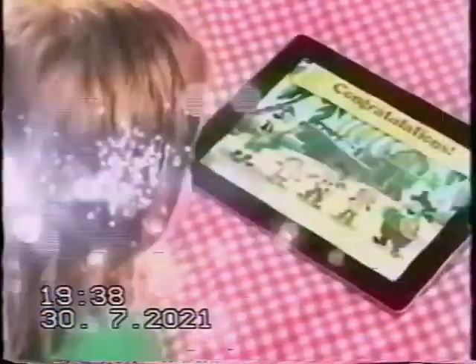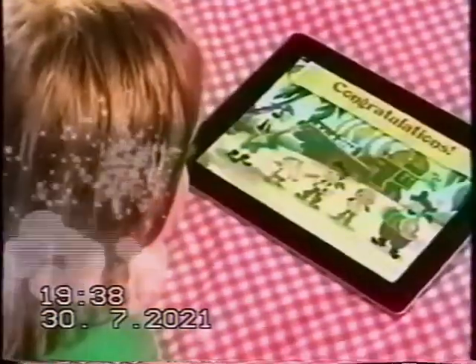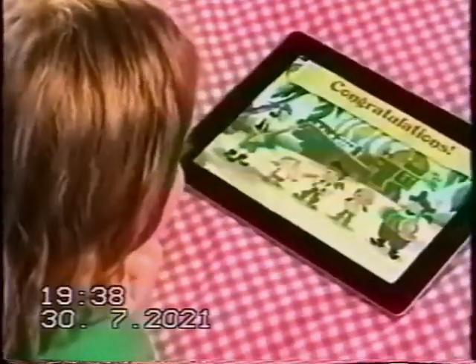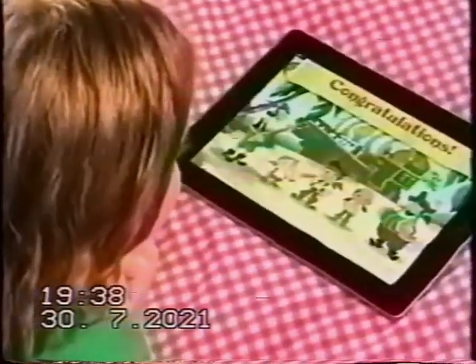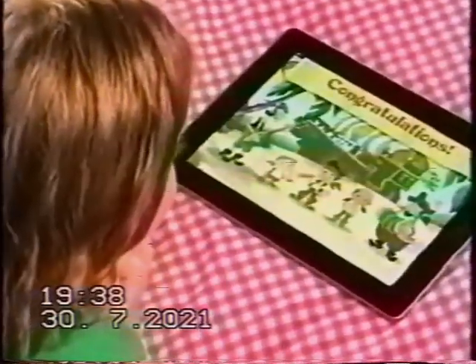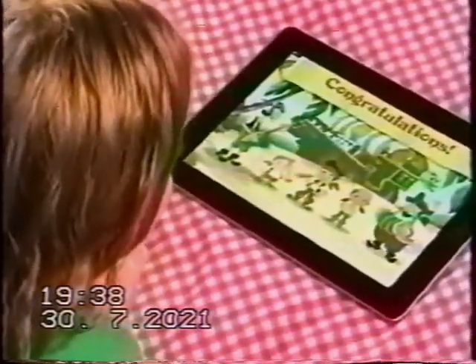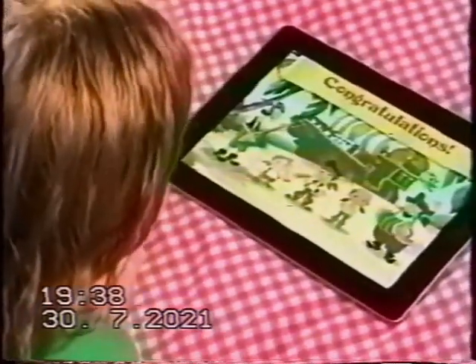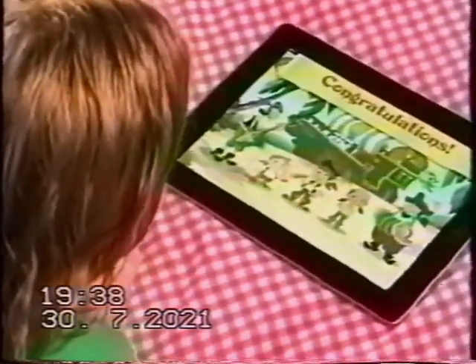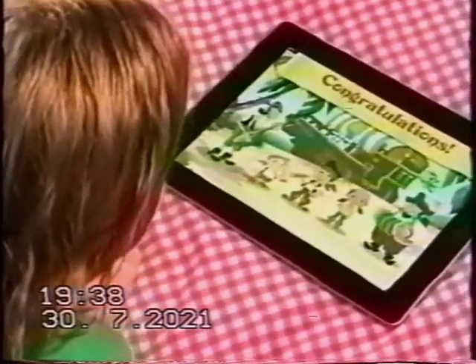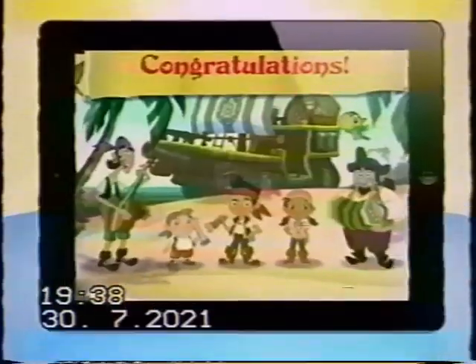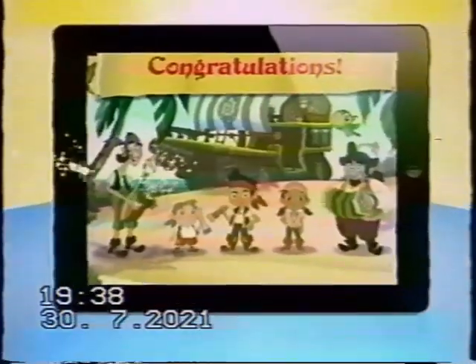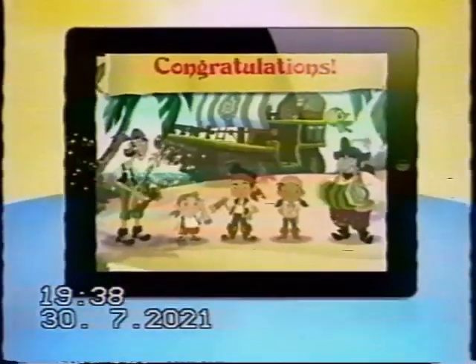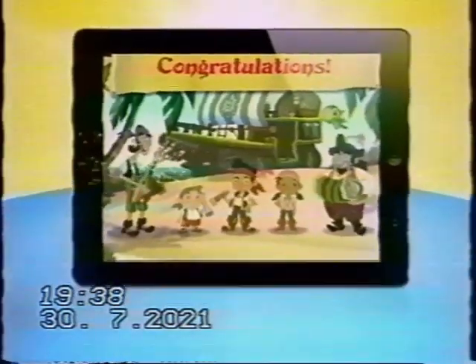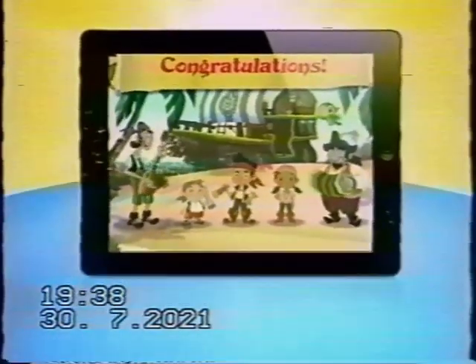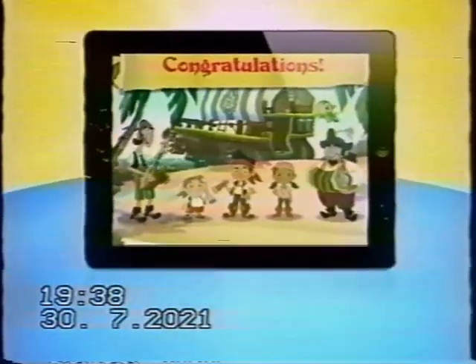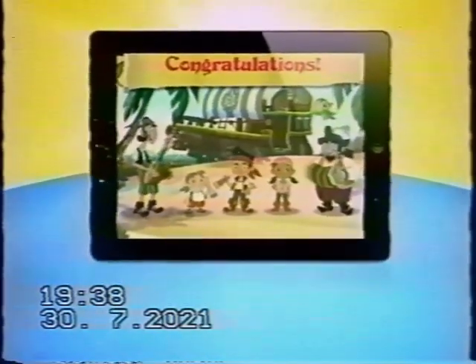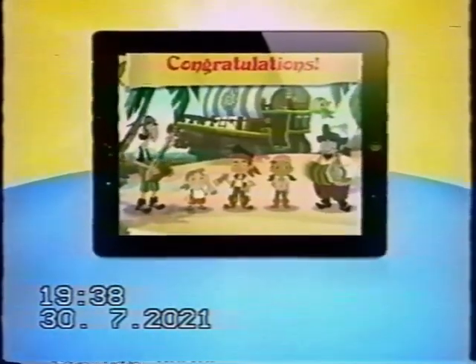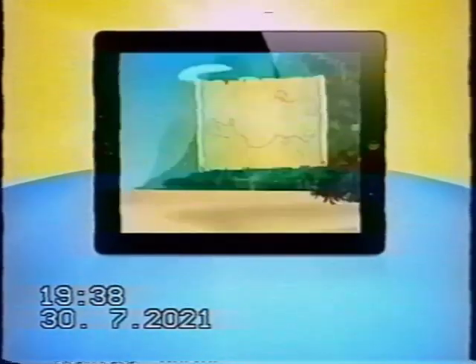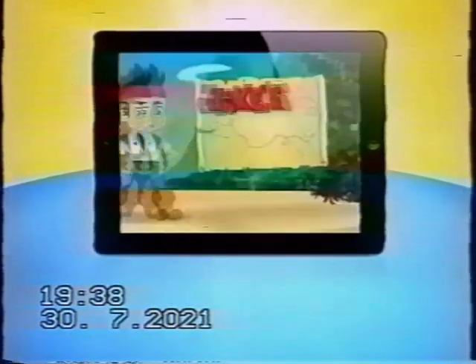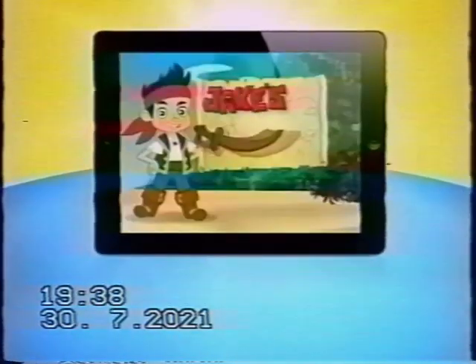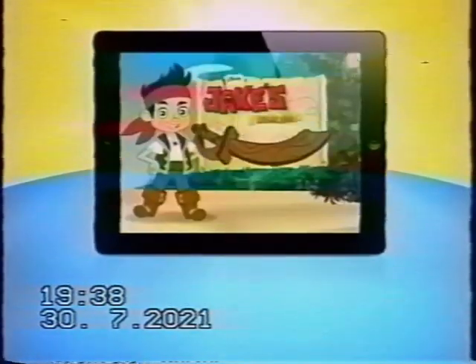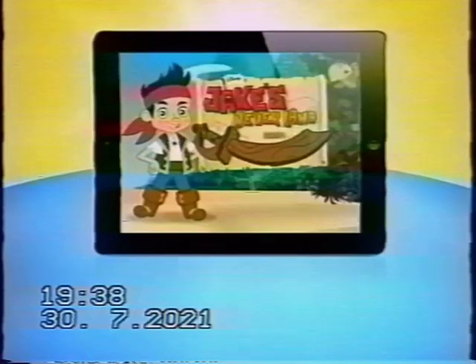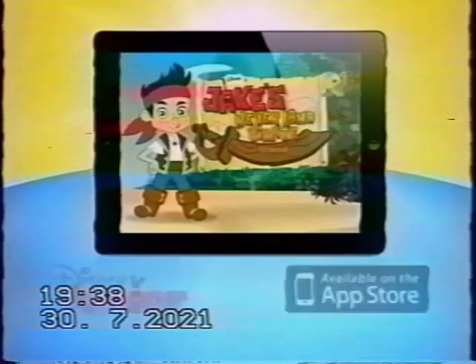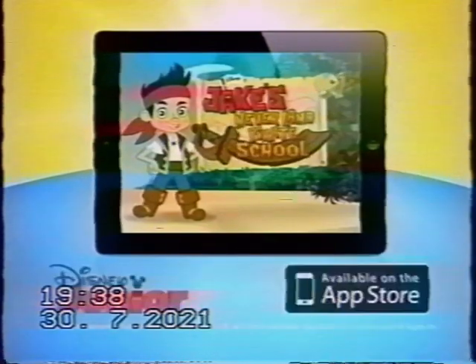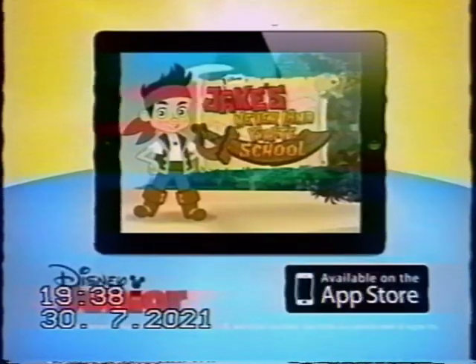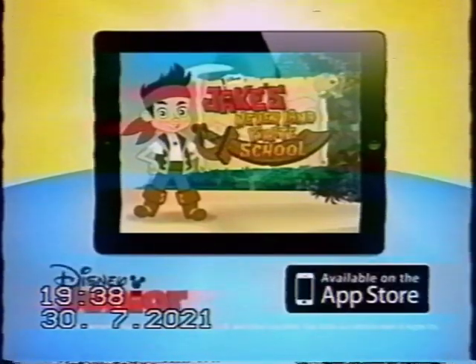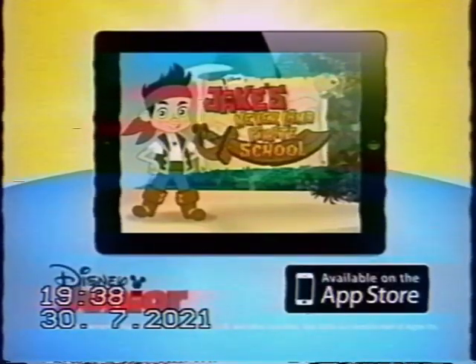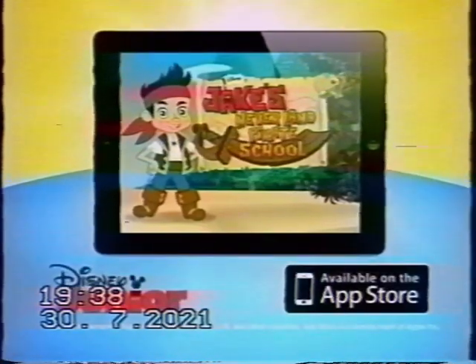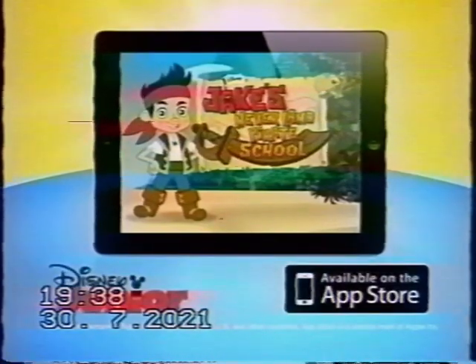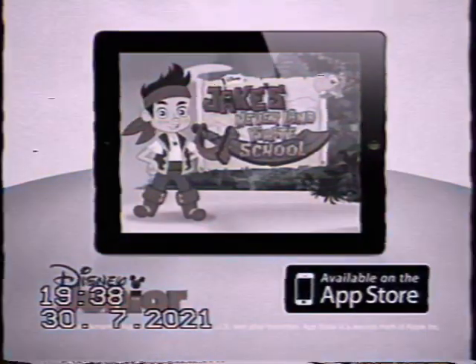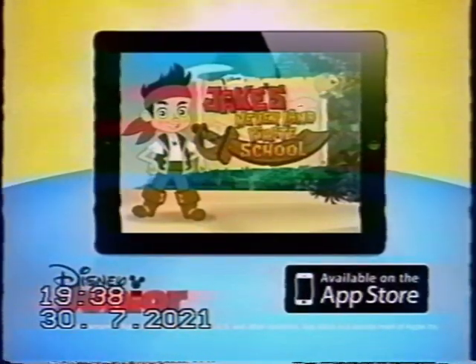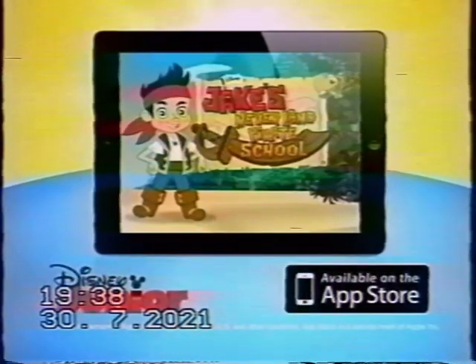Yay! You did it! With your parents' permission, you can hit the high seas and download Jake's Neverland Pirate School.